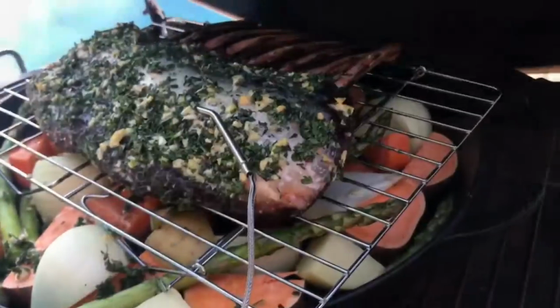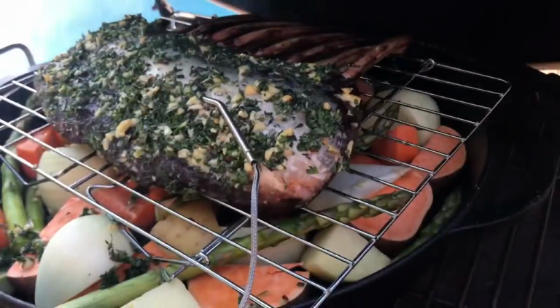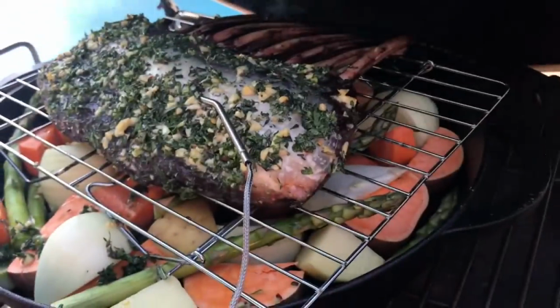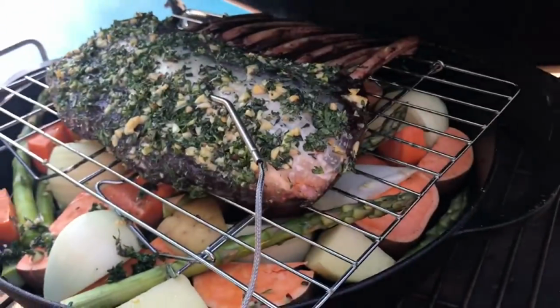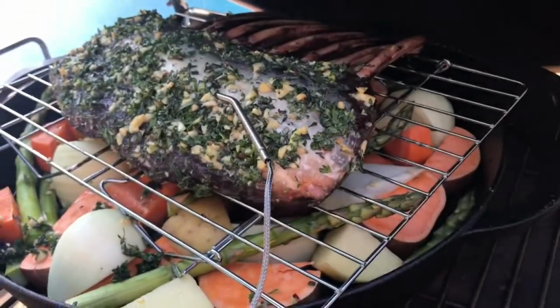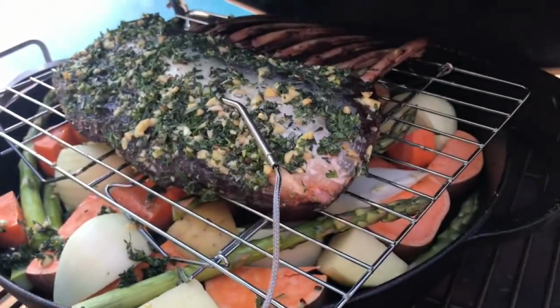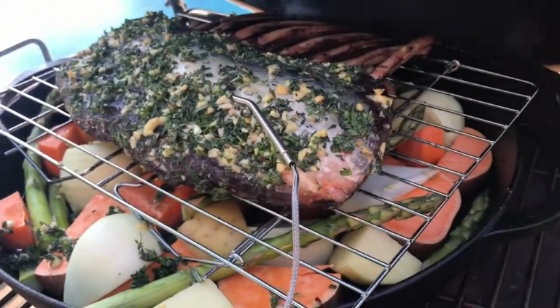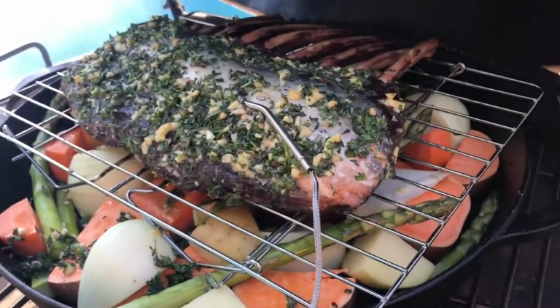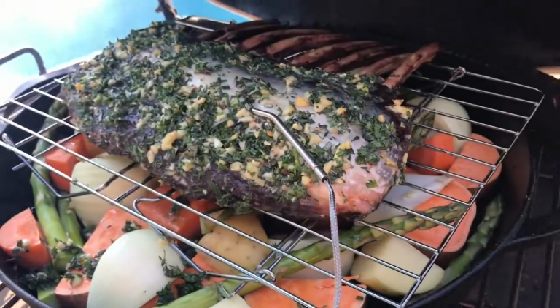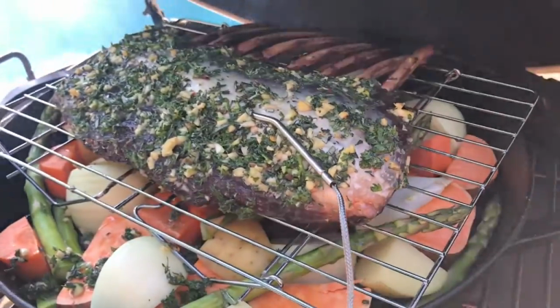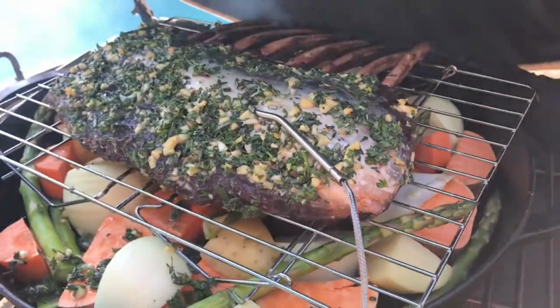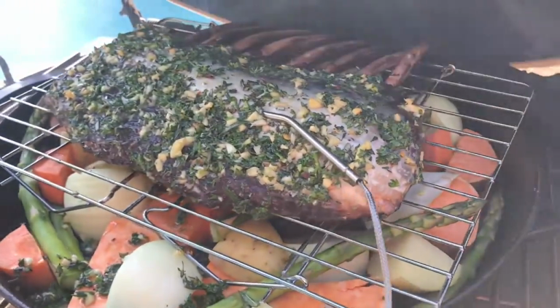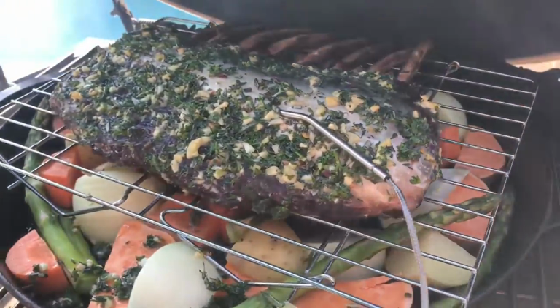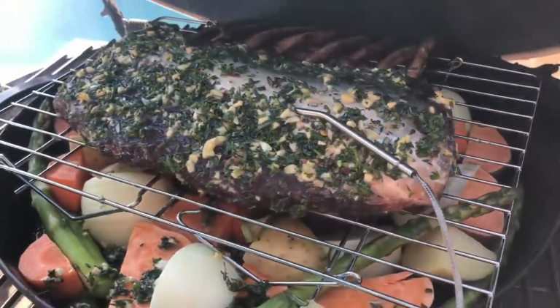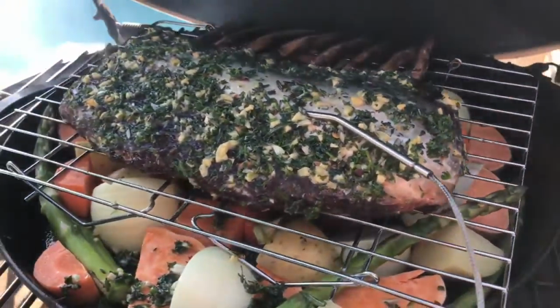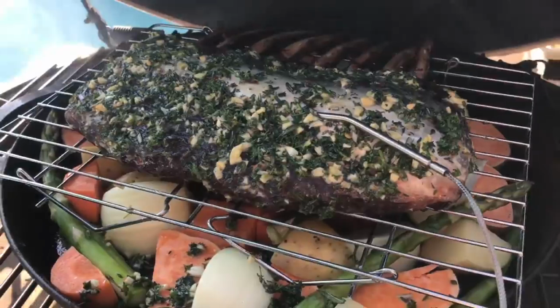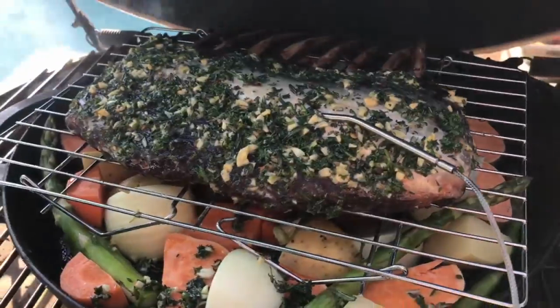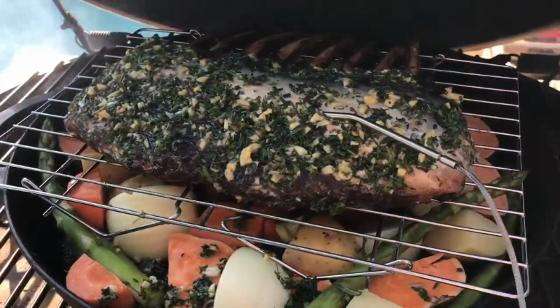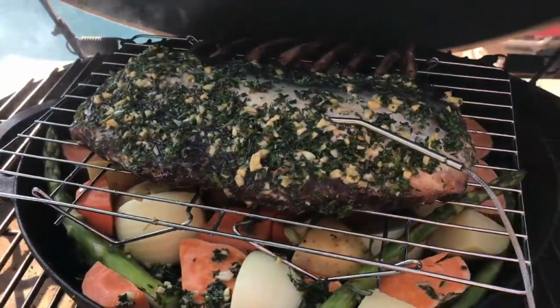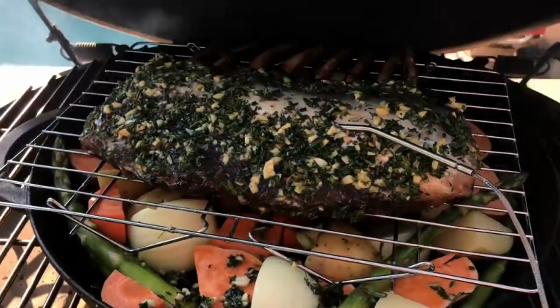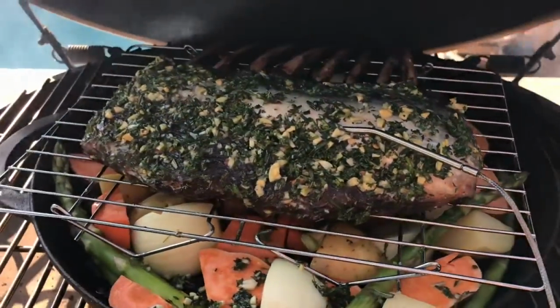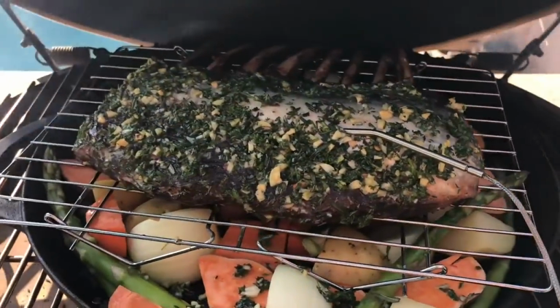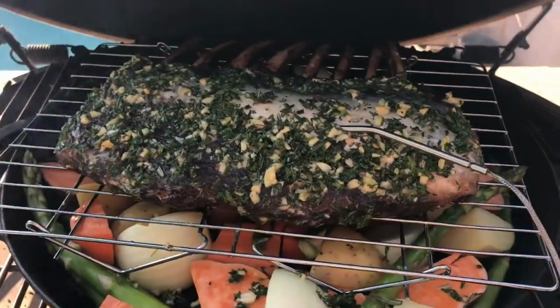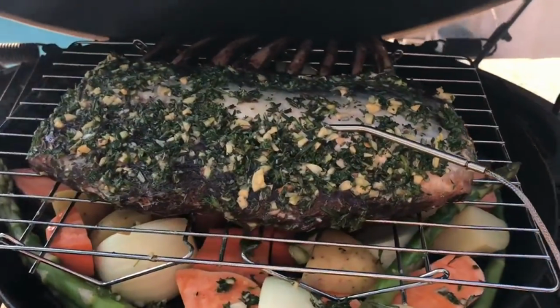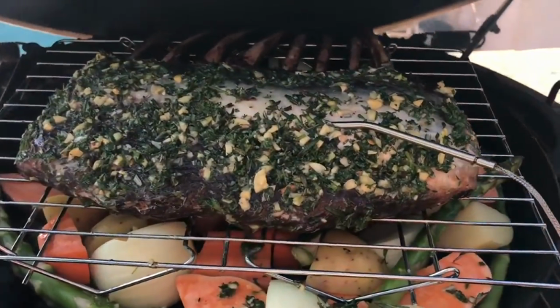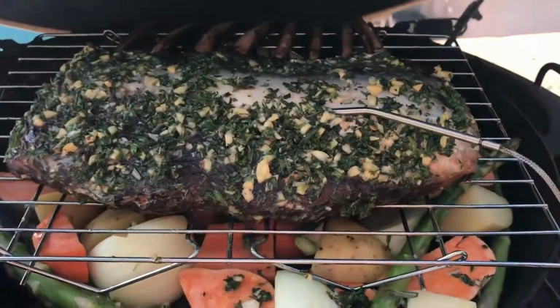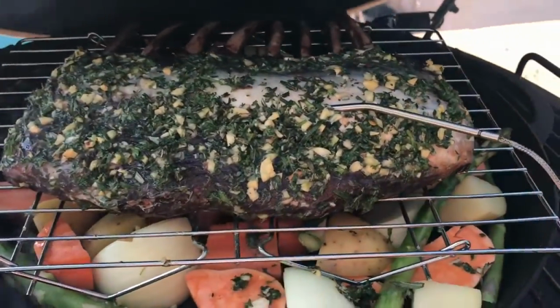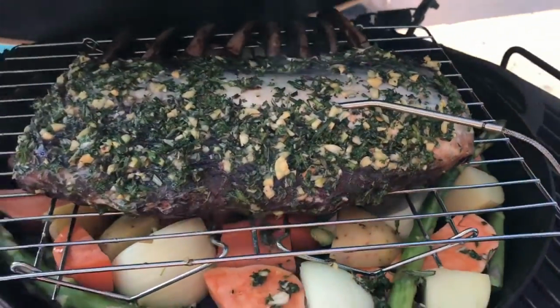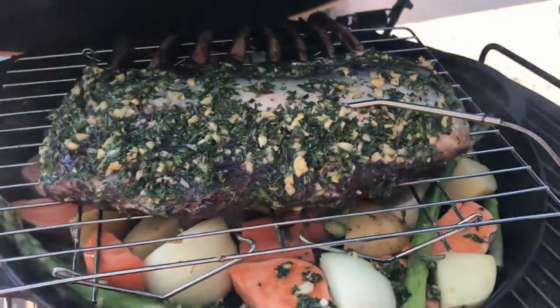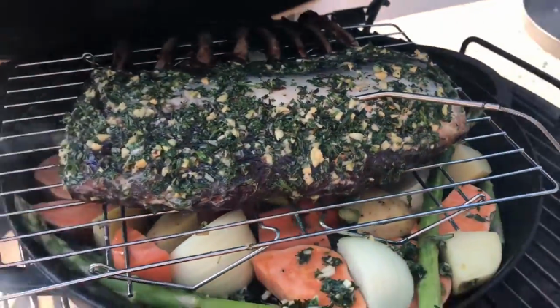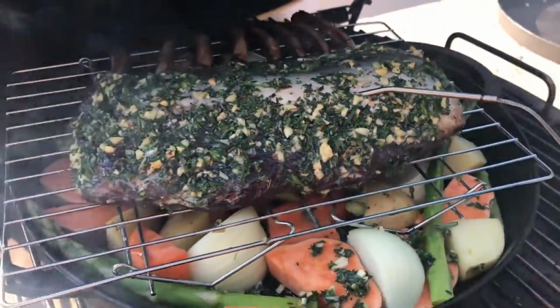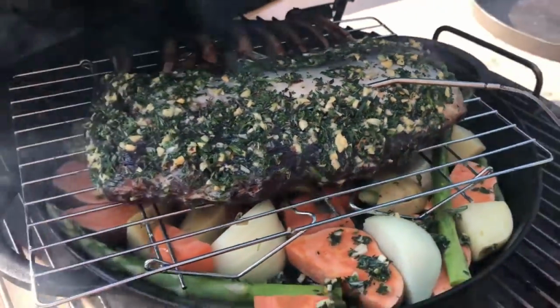Look at how beautiful that is. Those herbs and that butter just soaking into that beautiful elk roast. Oh, I can't wait.